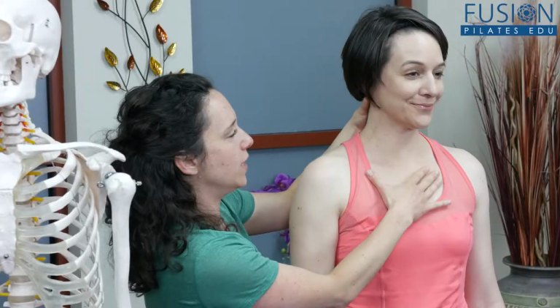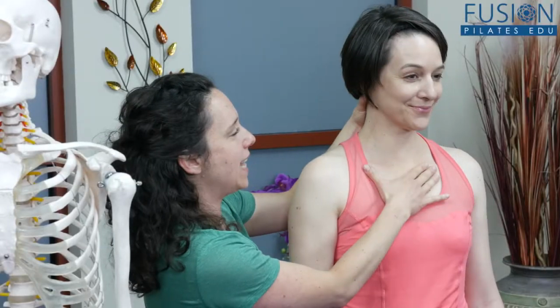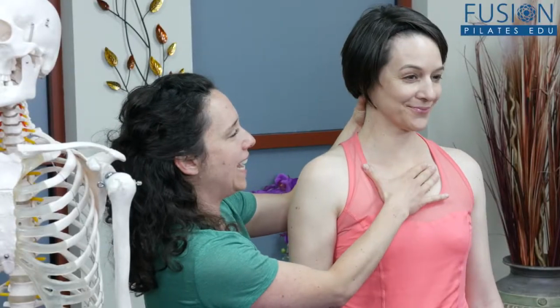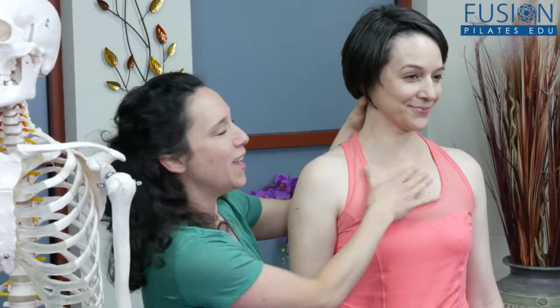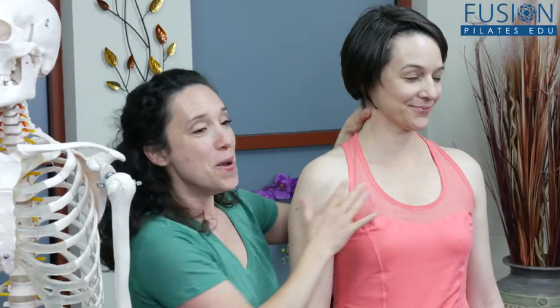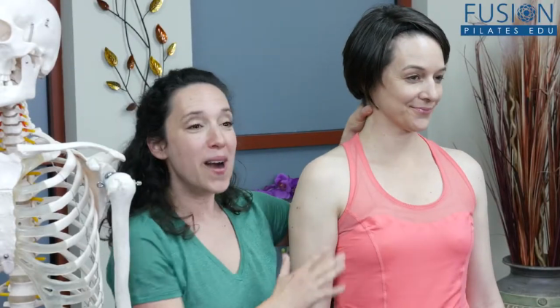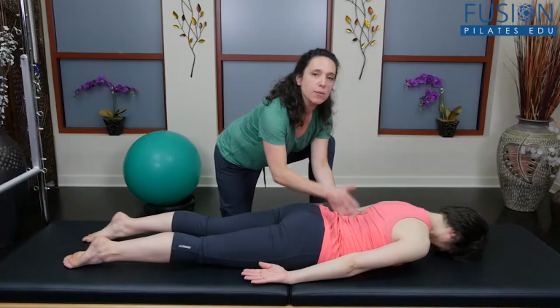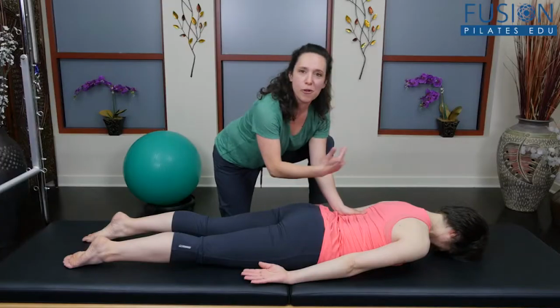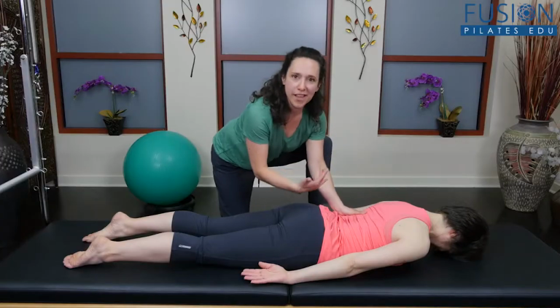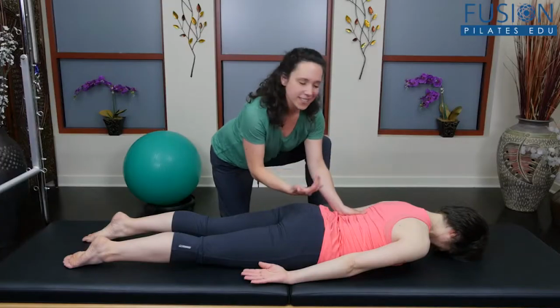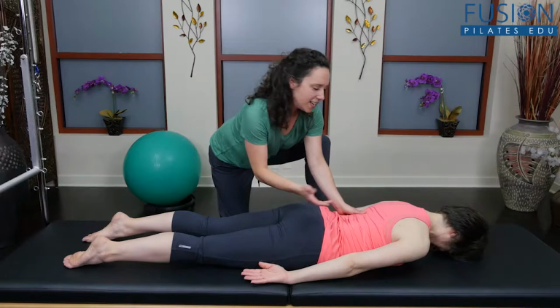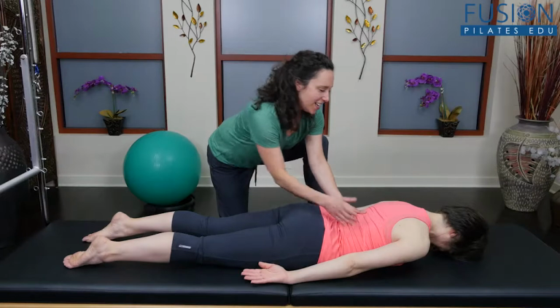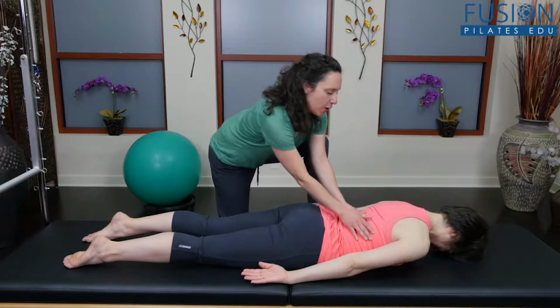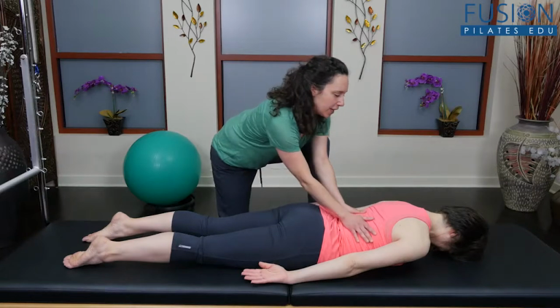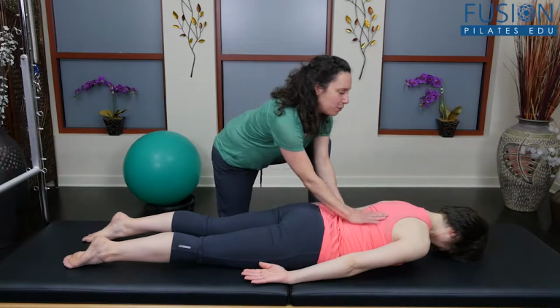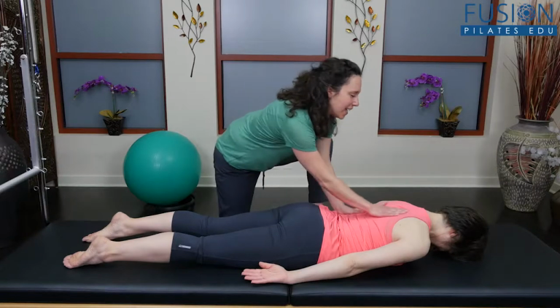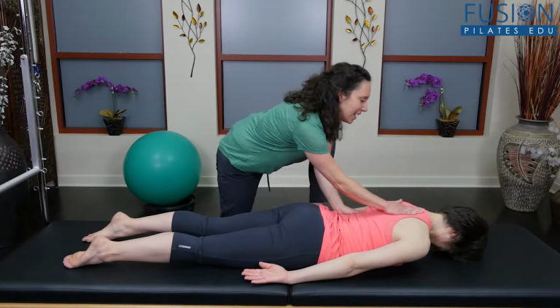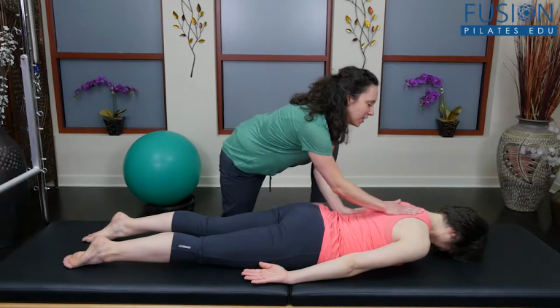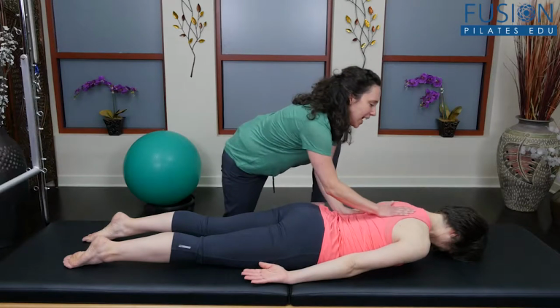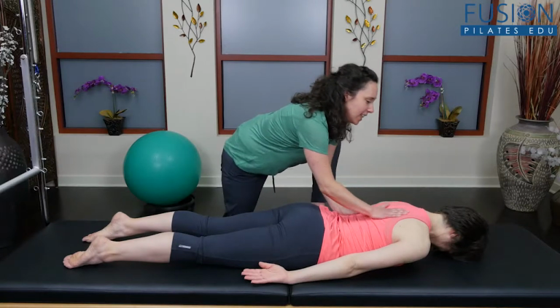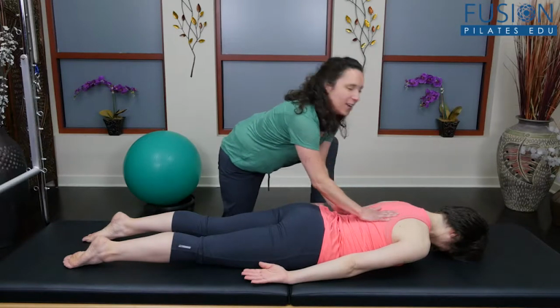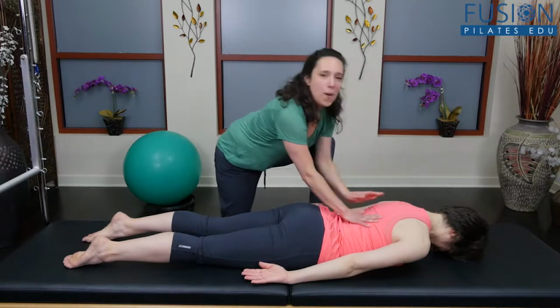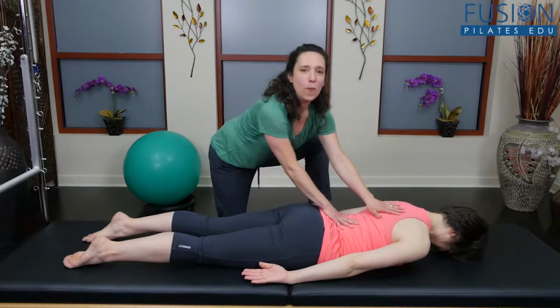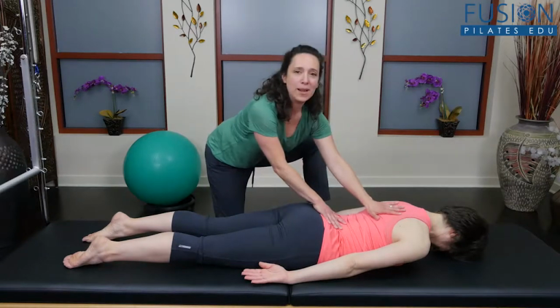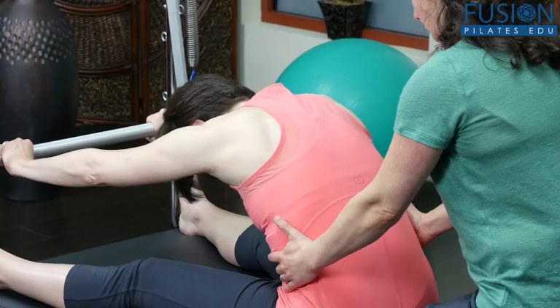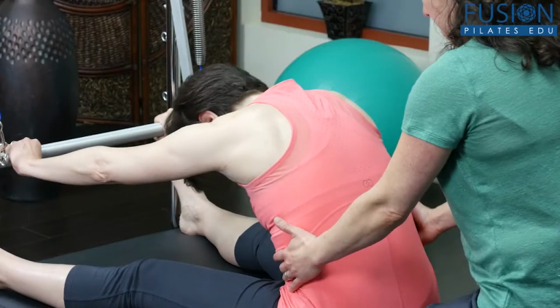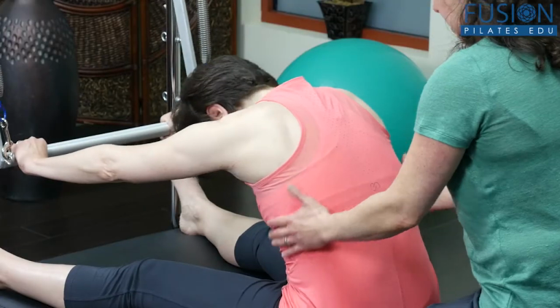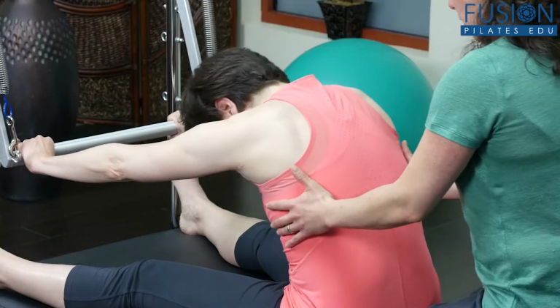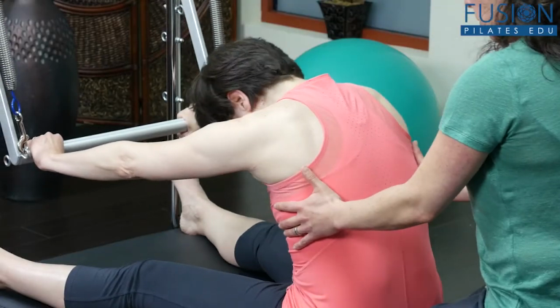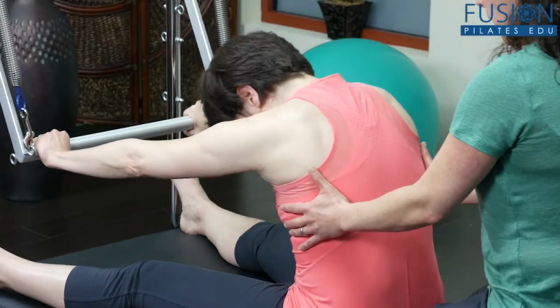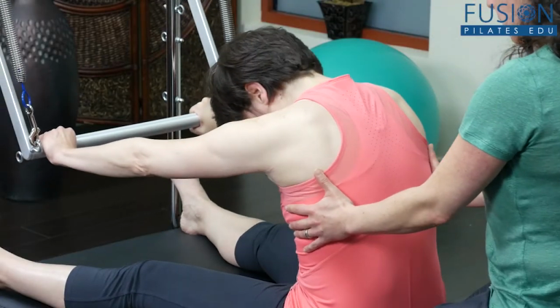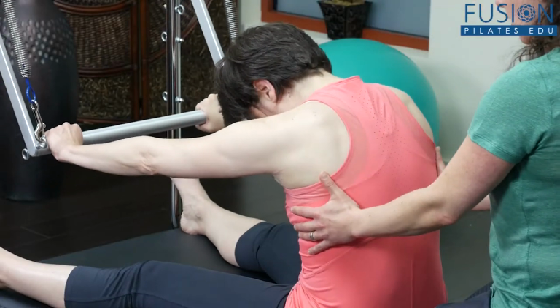This workshop will give you a clear path to helping your clients develop body awareness and to take ownership of their movement patterns.